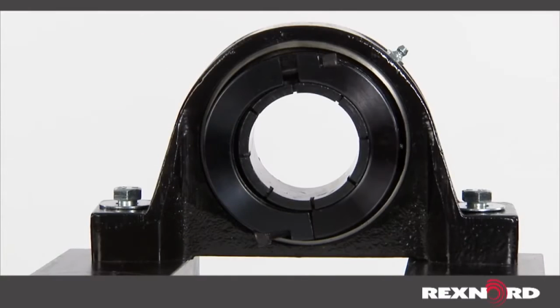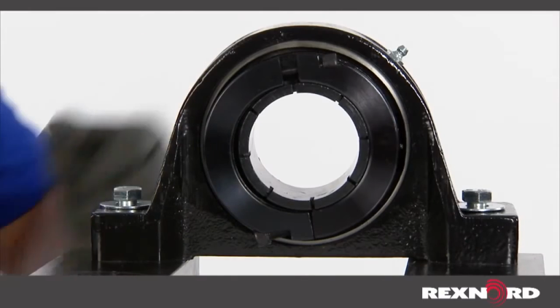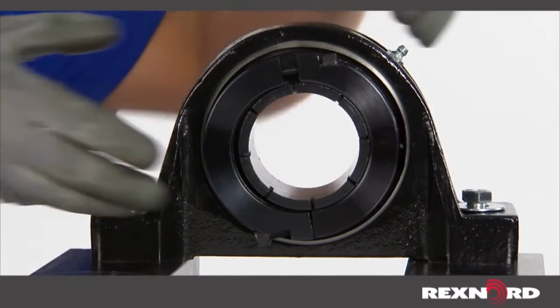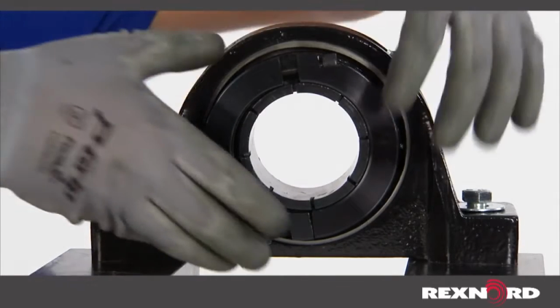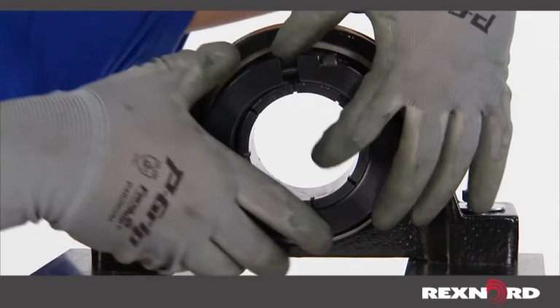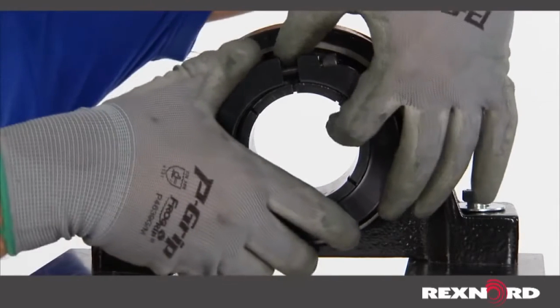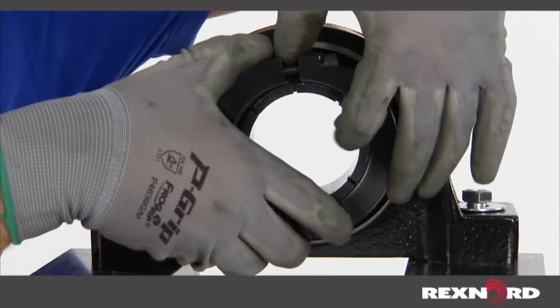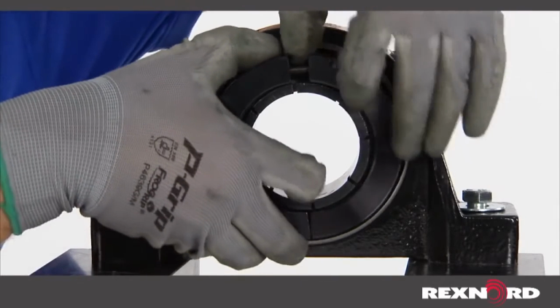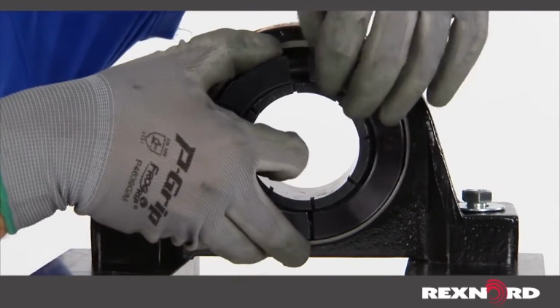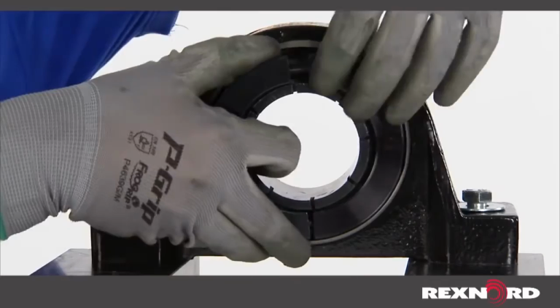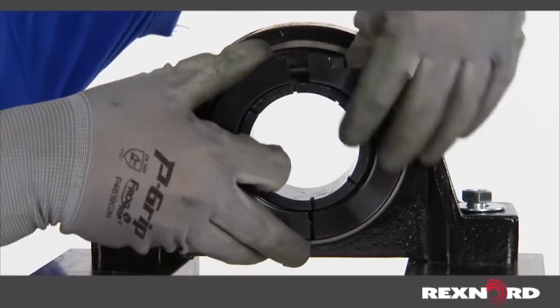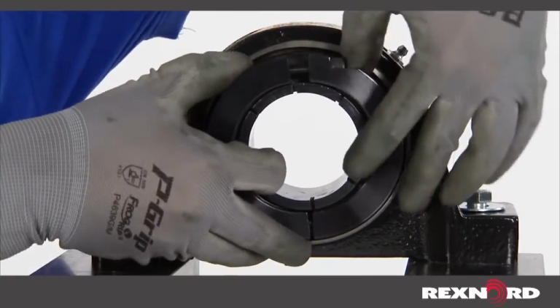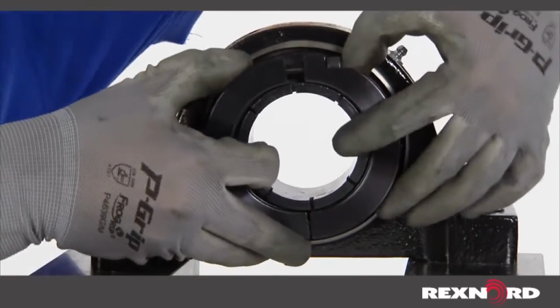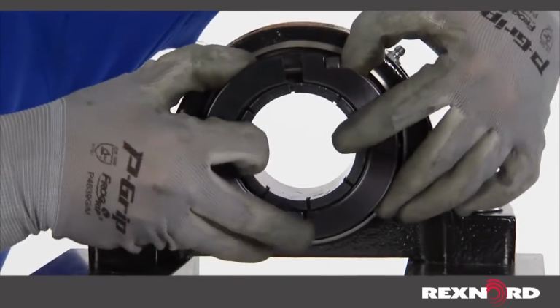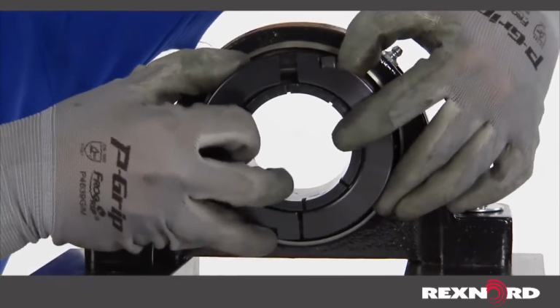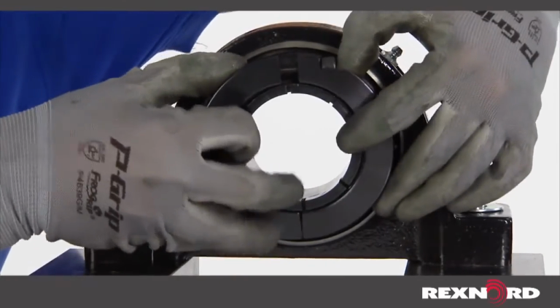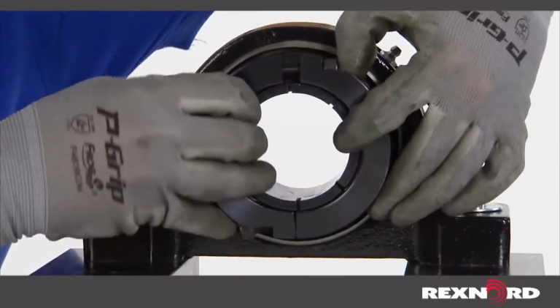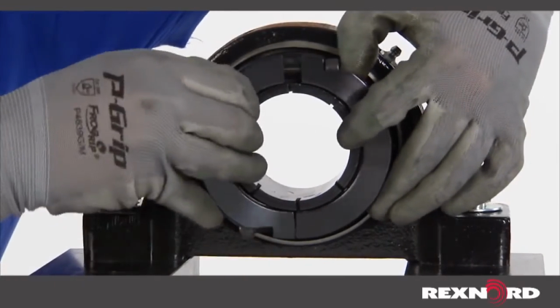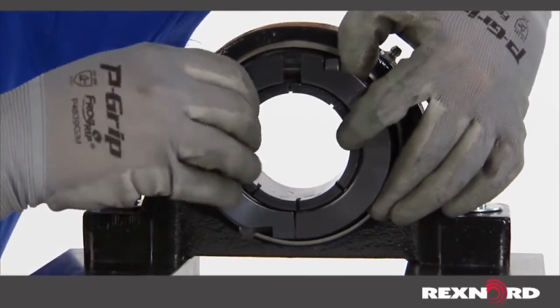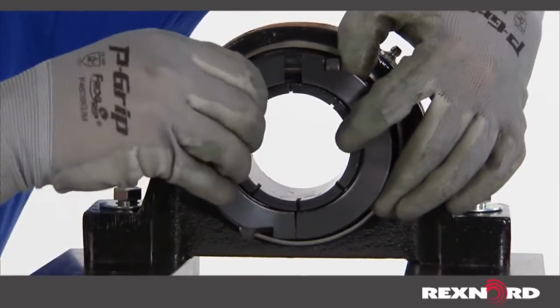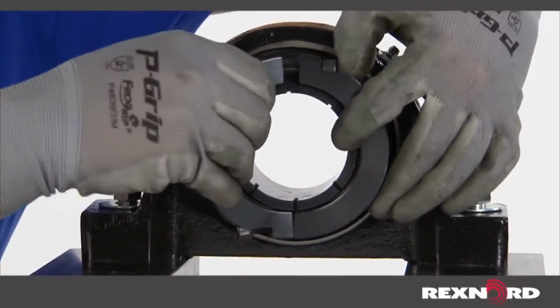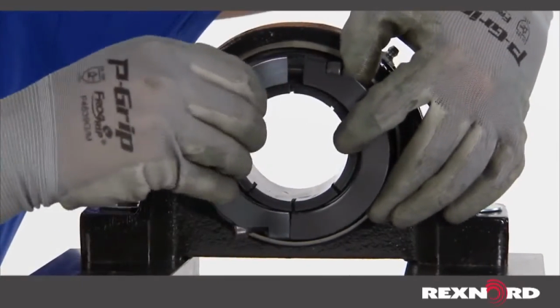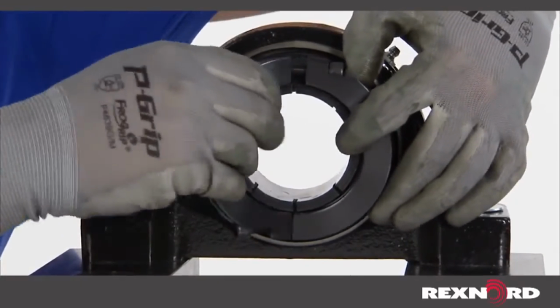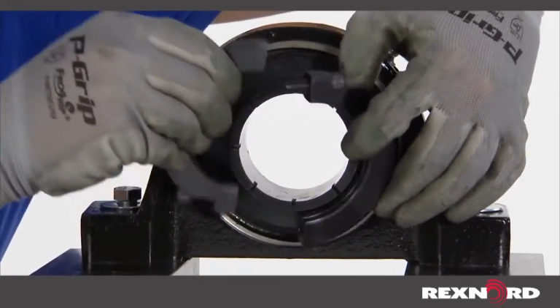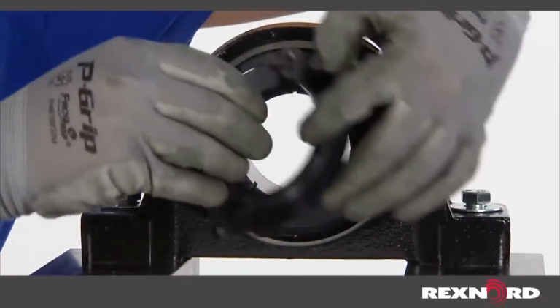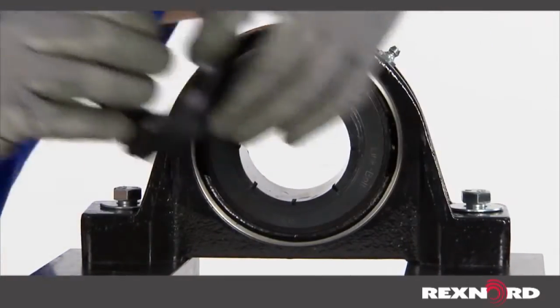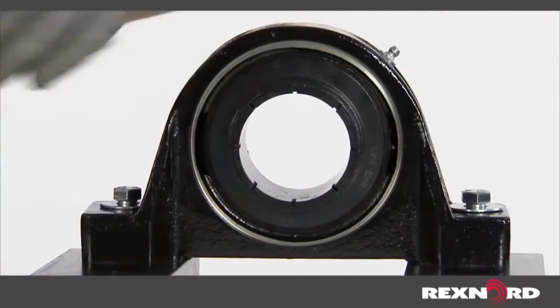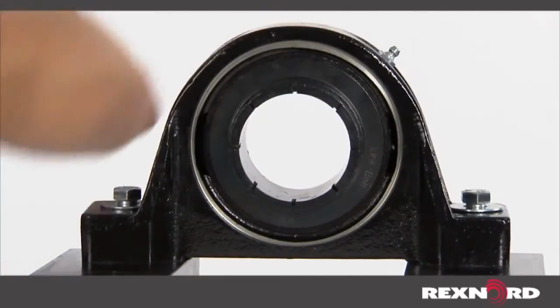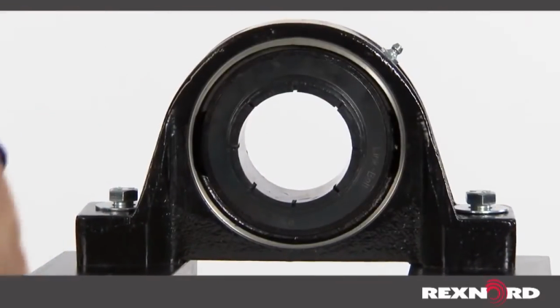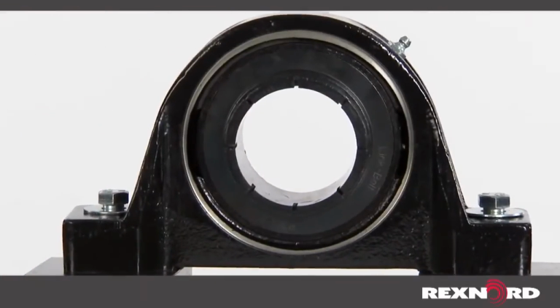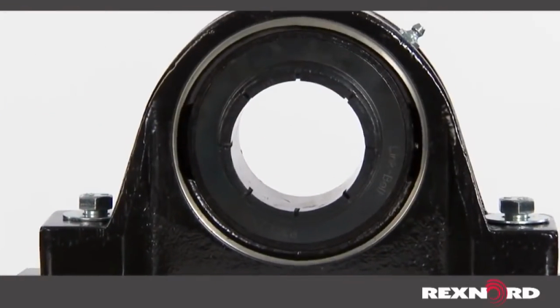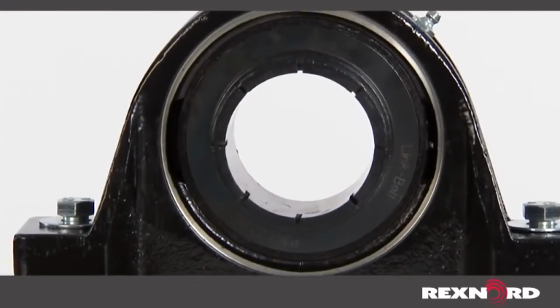First, locate the loading slots on the side of the housing, which are spaced 180 degrees apart.